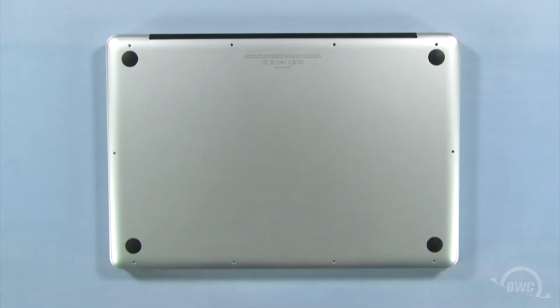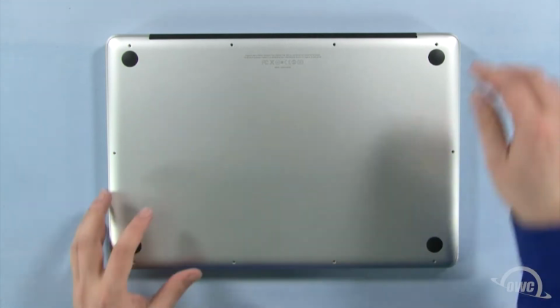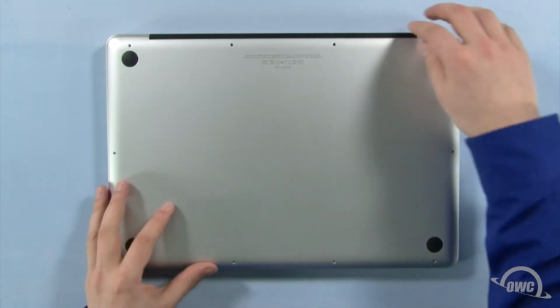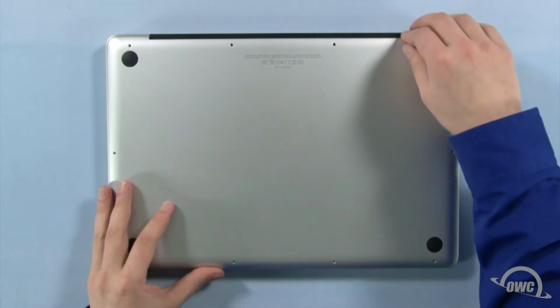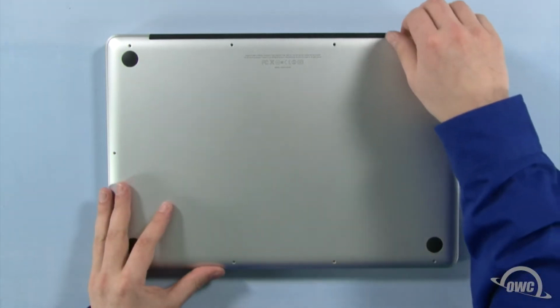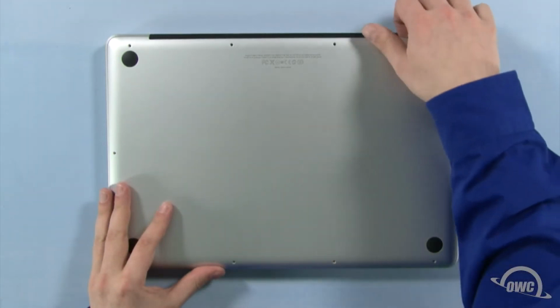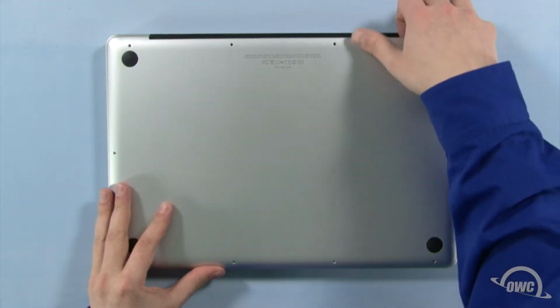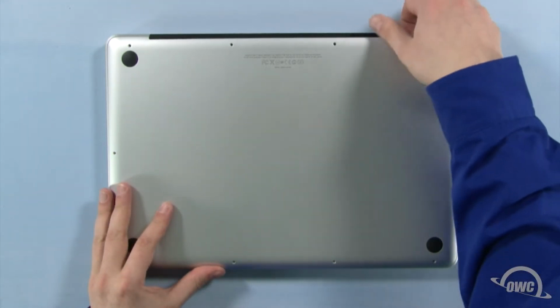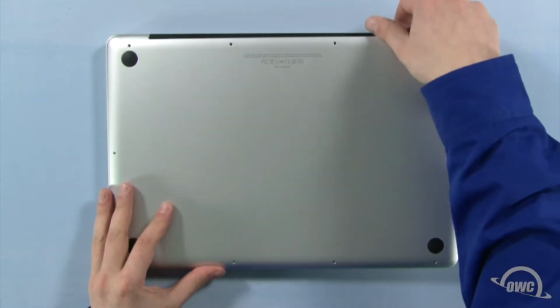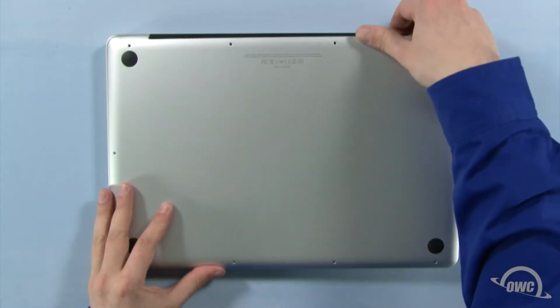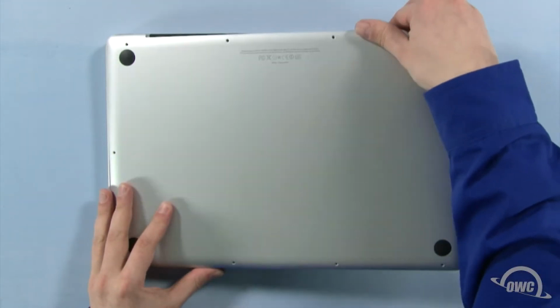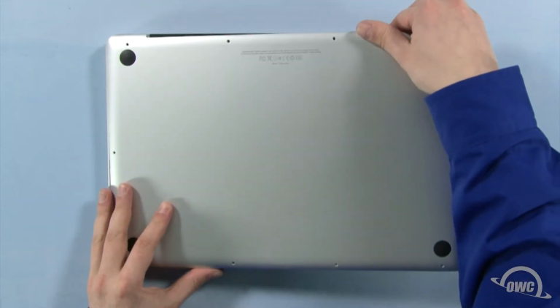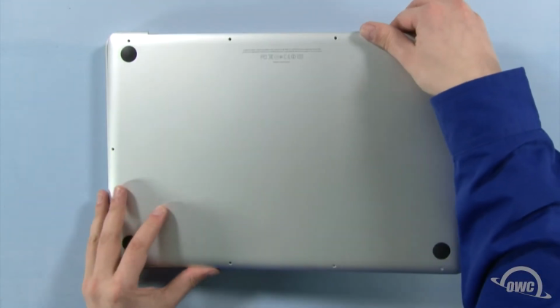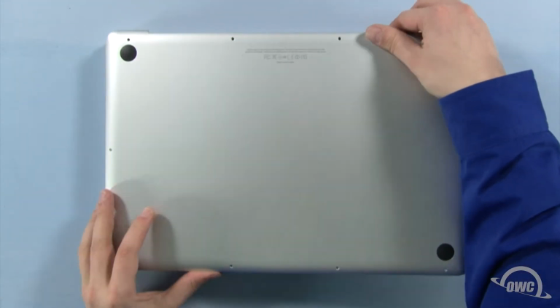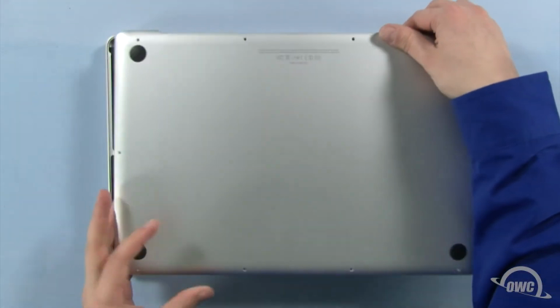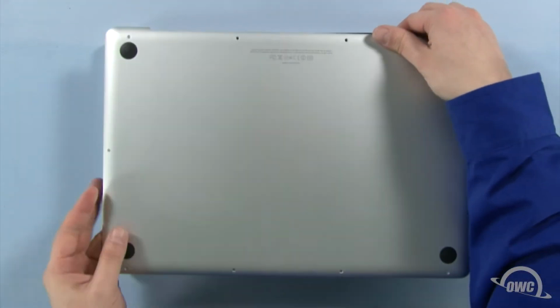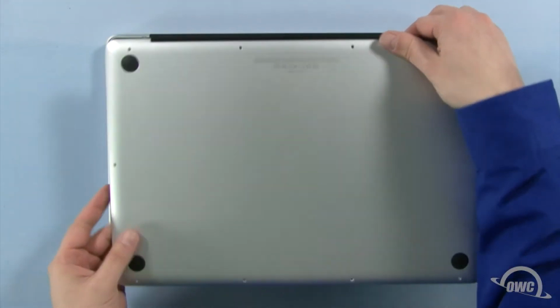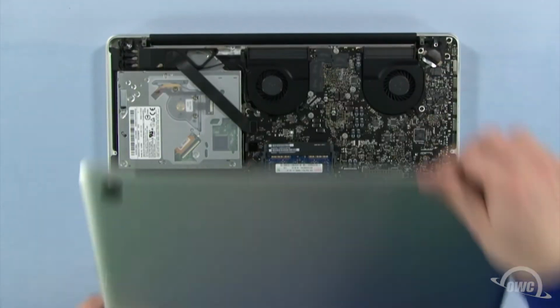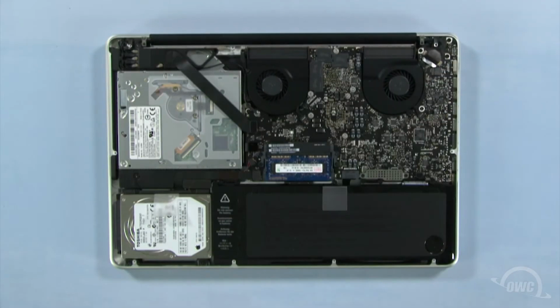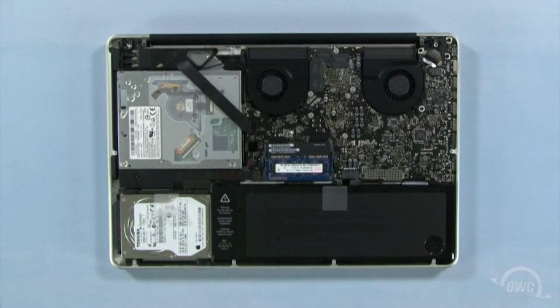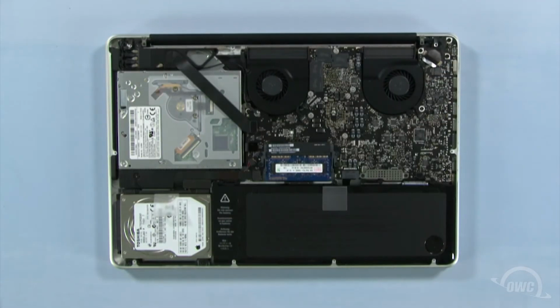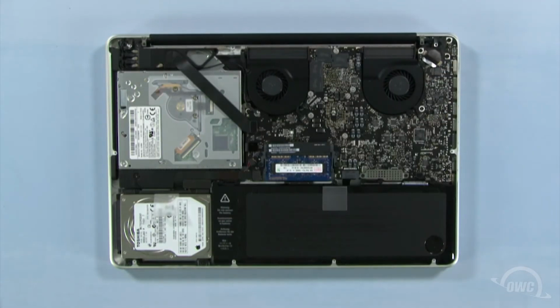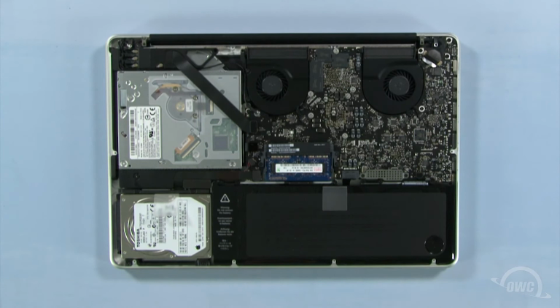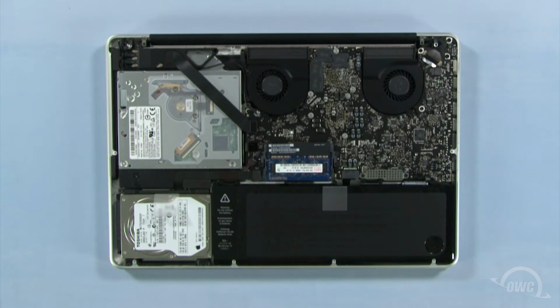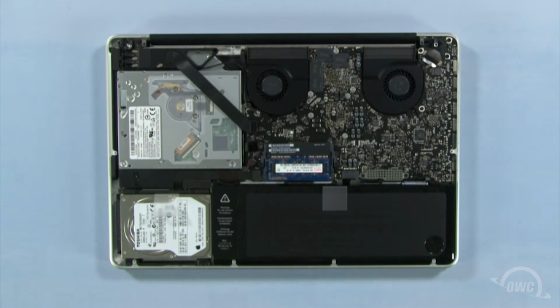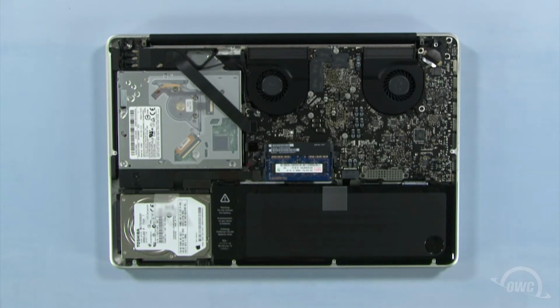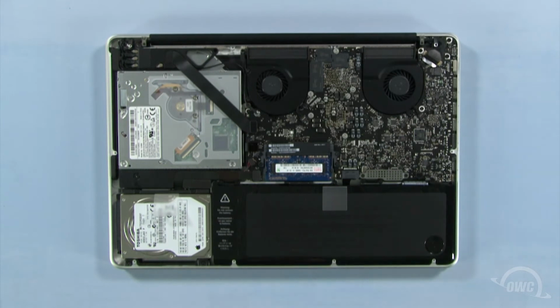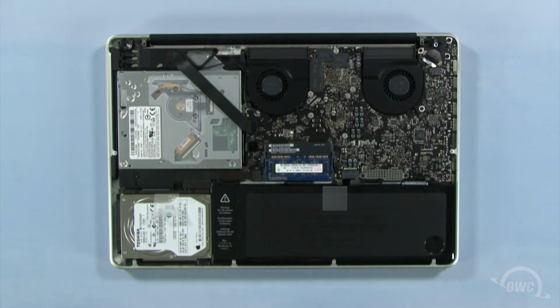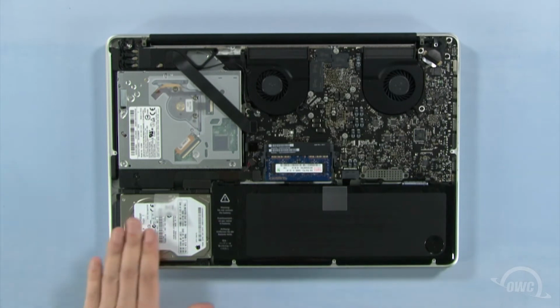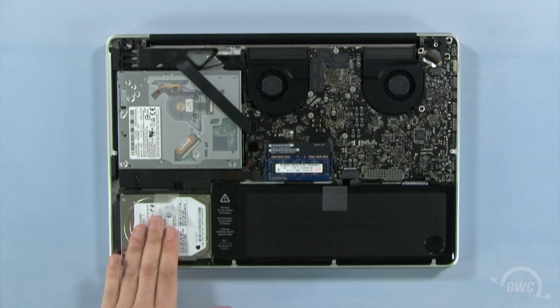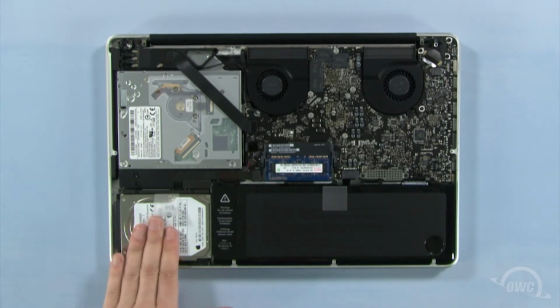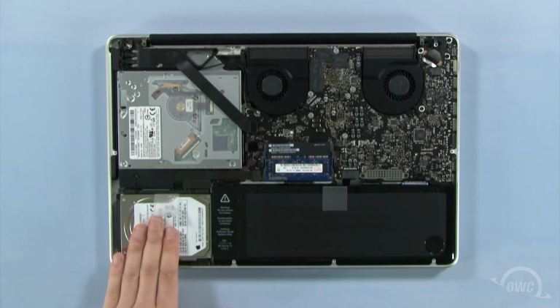When lifting the cover off, there will be some snaps holding it in, so you may have to gently pull a bit to free them. The hard drive is located here.